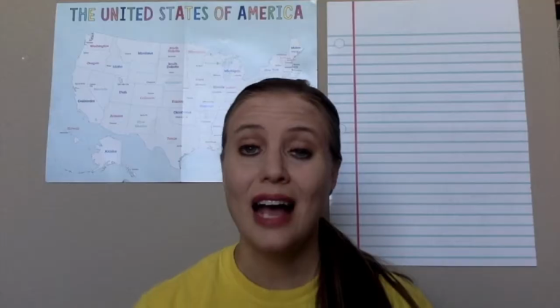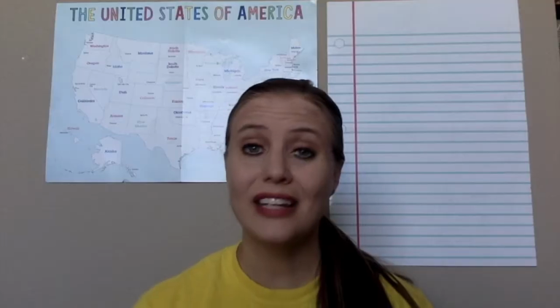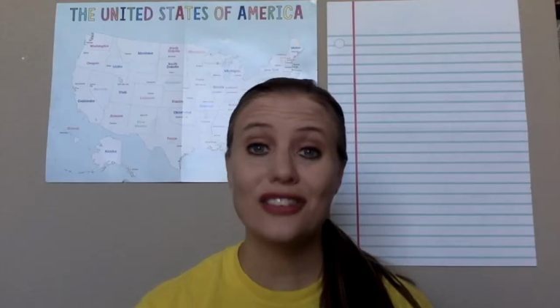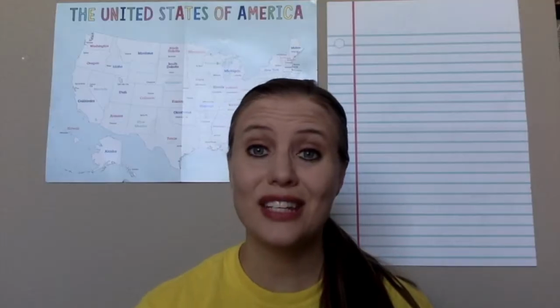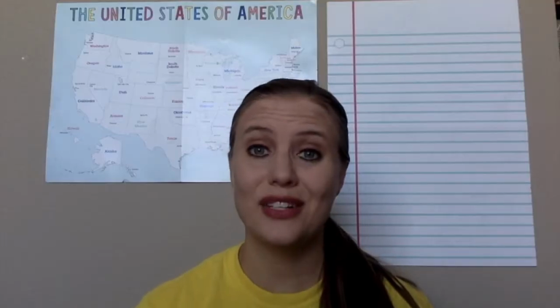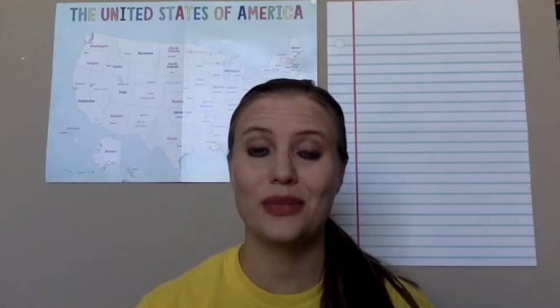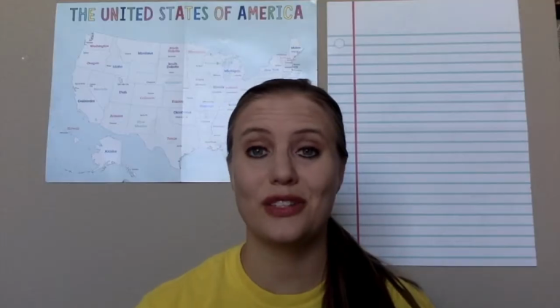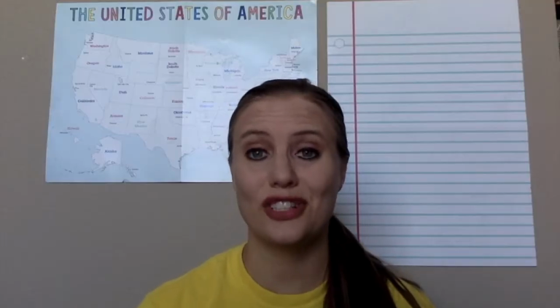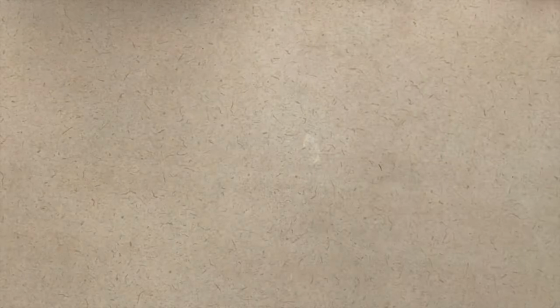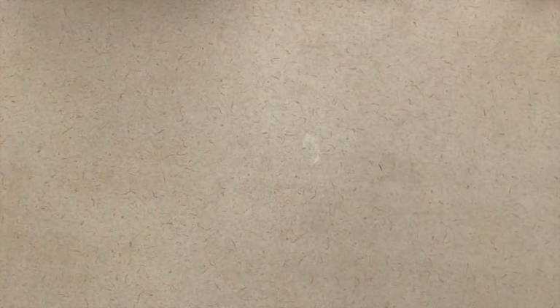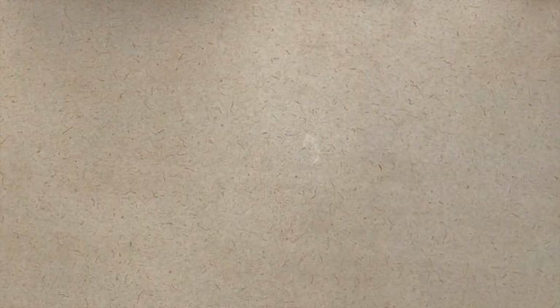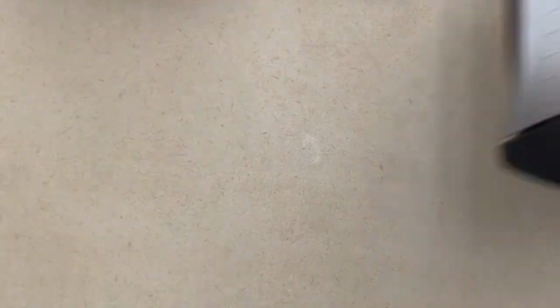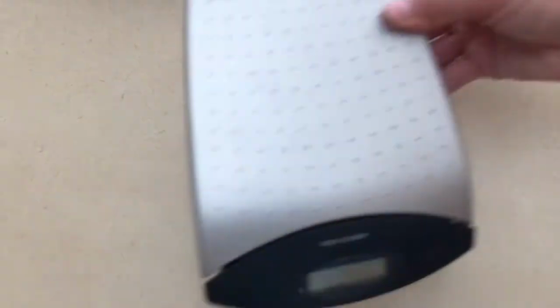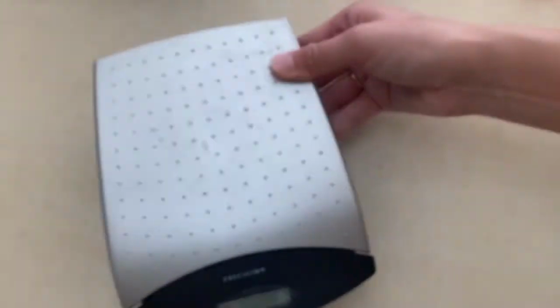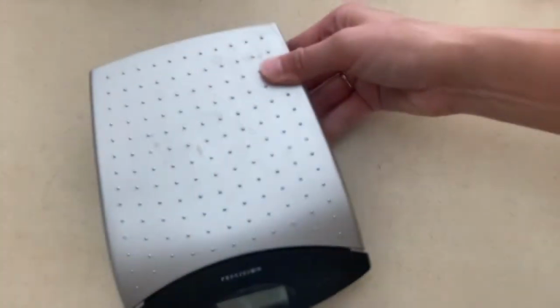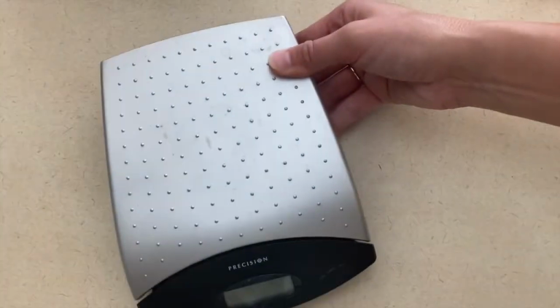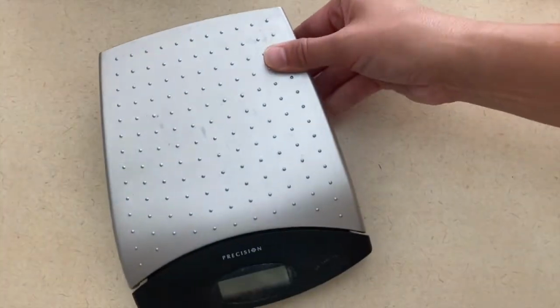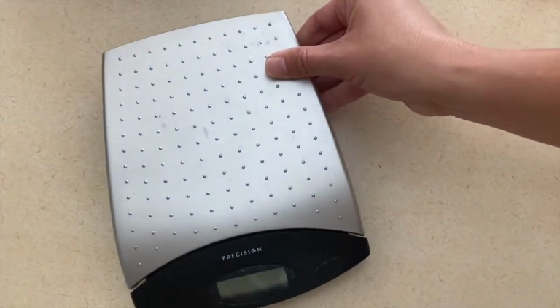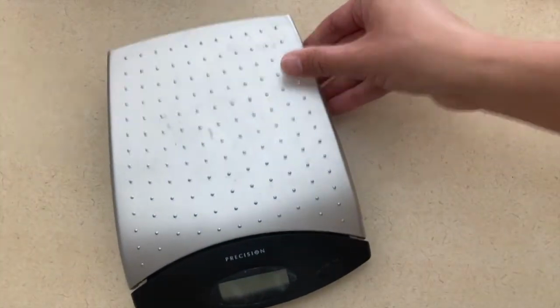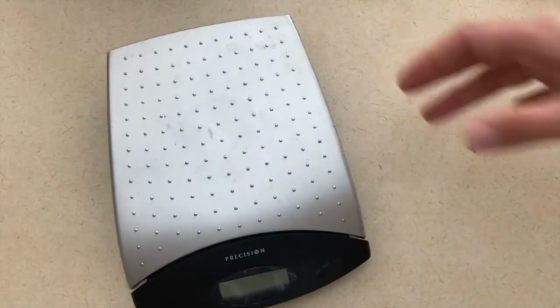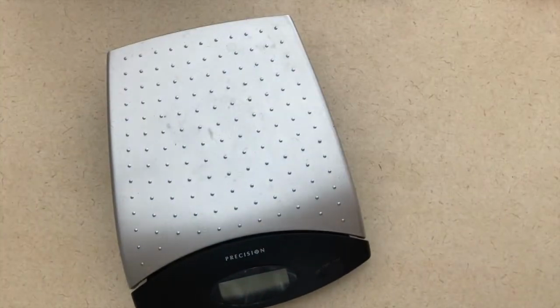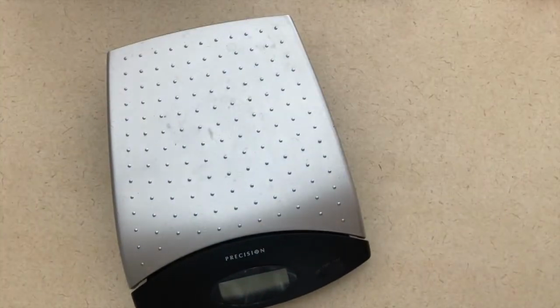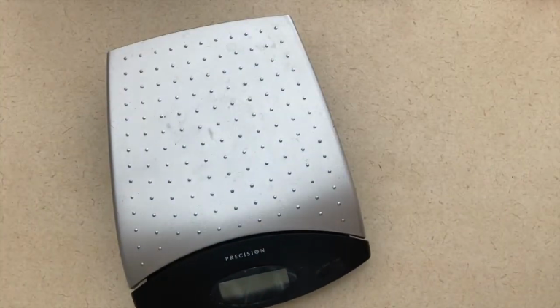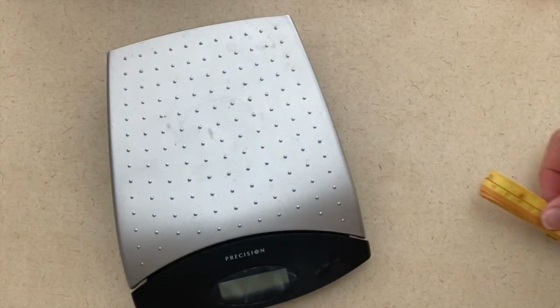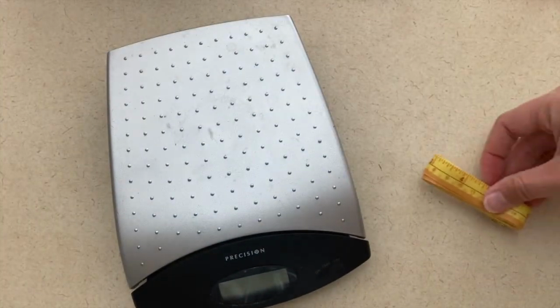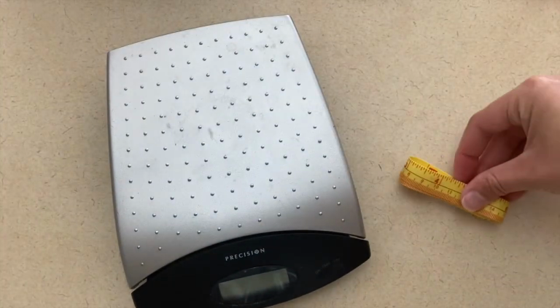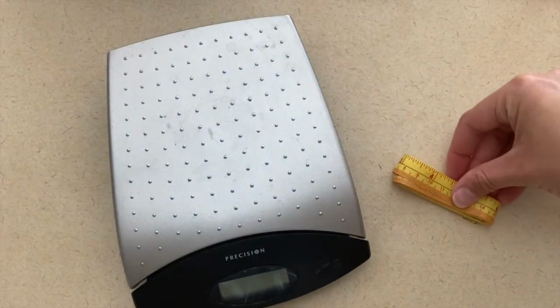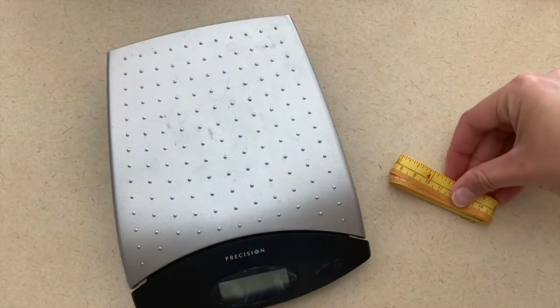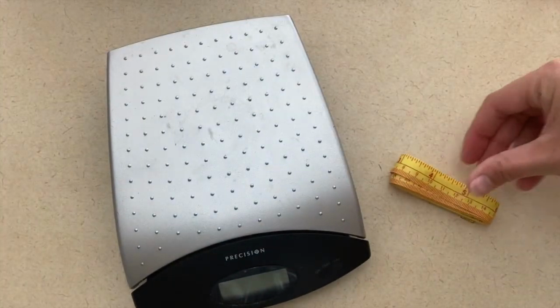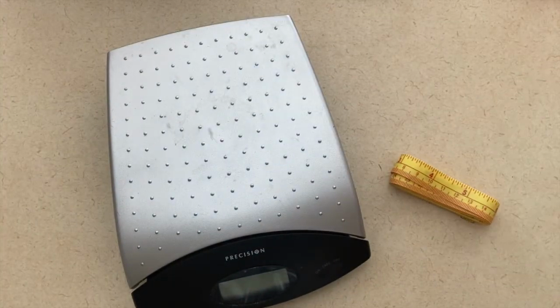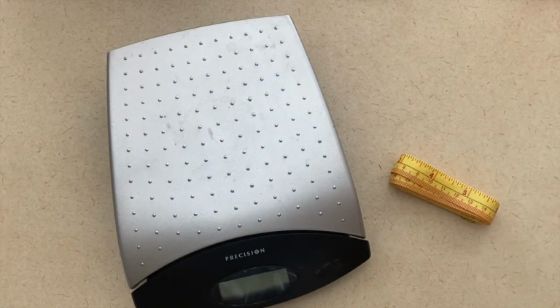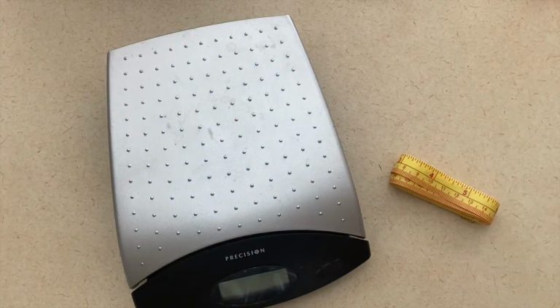Another thing you can do with your children is to weigh and measure them as if they are visiting the doctor's office.